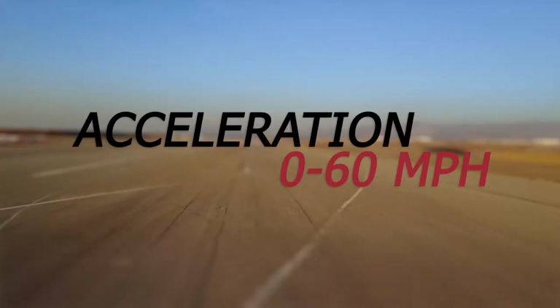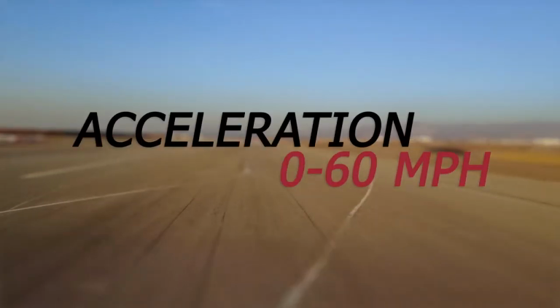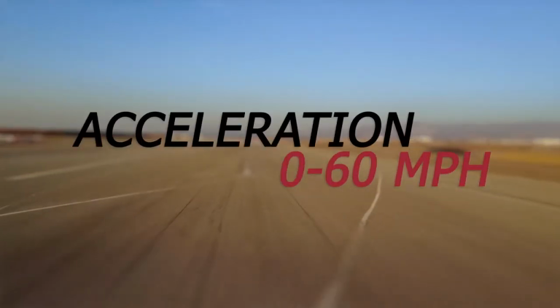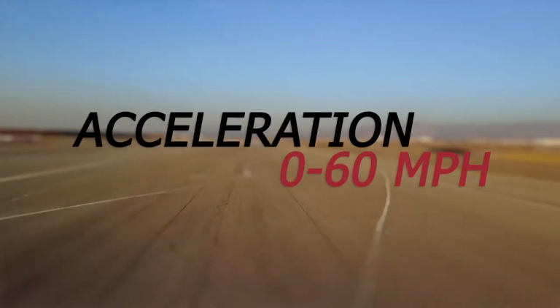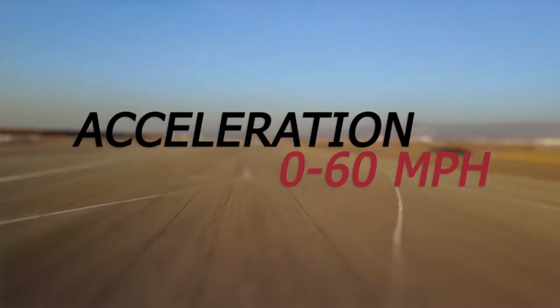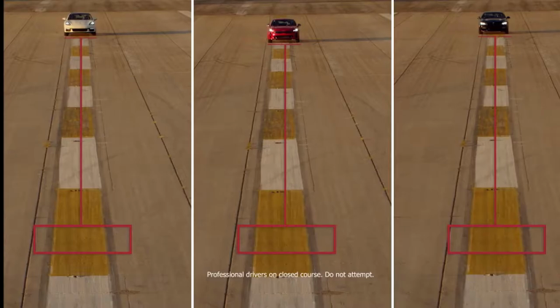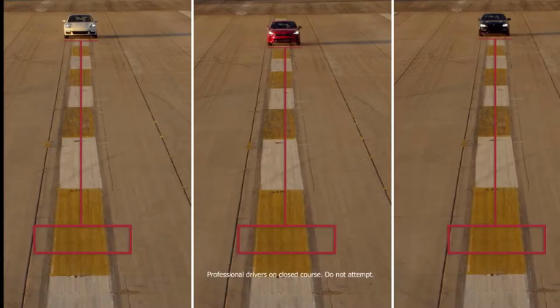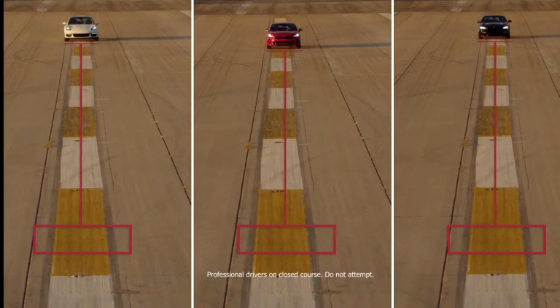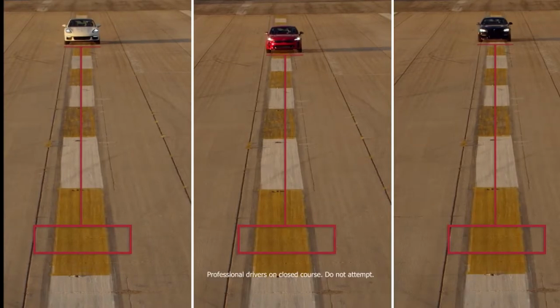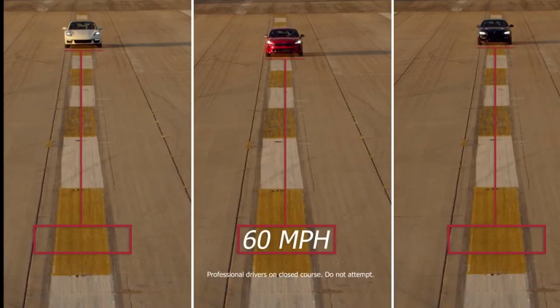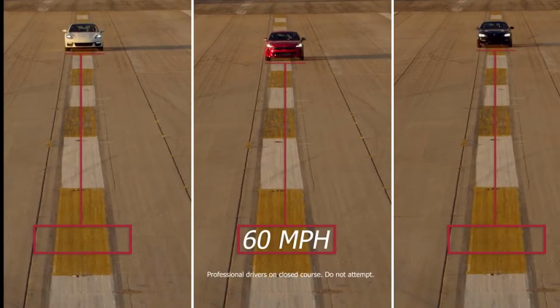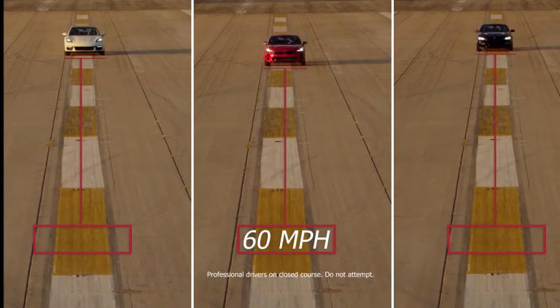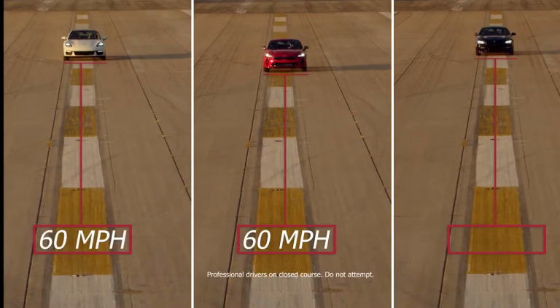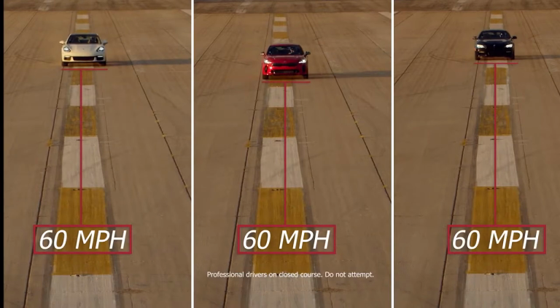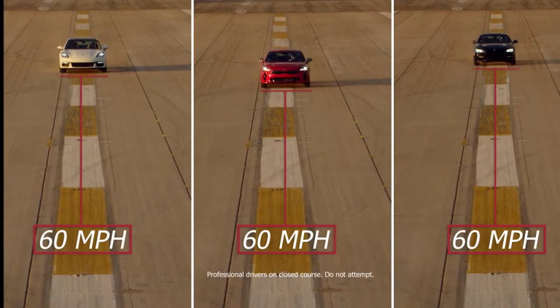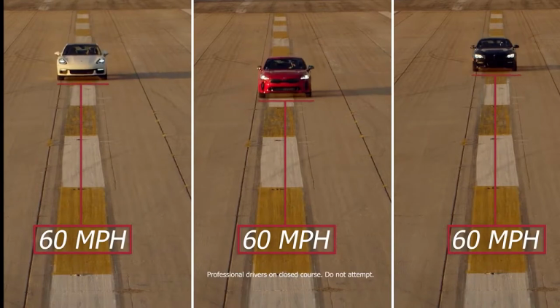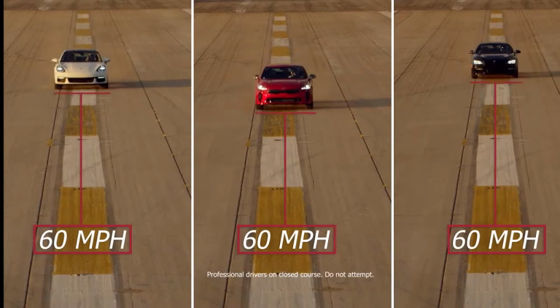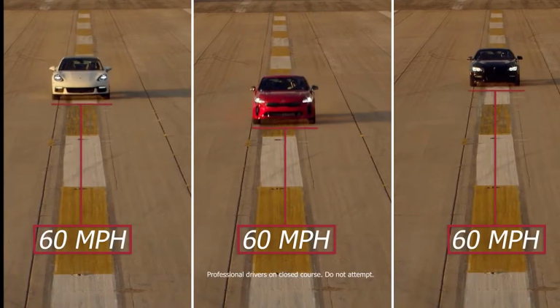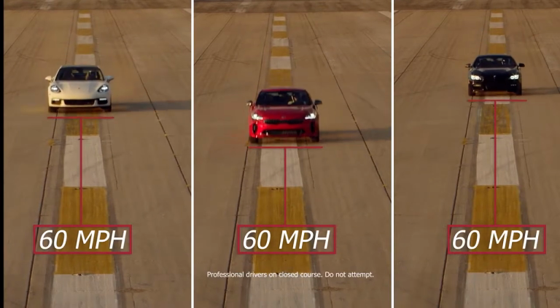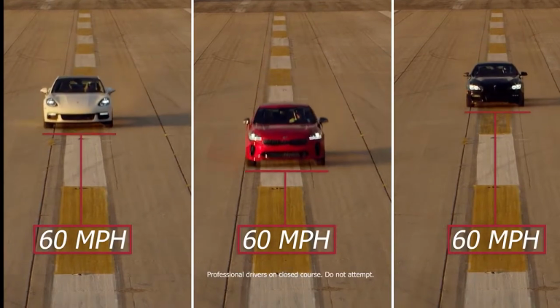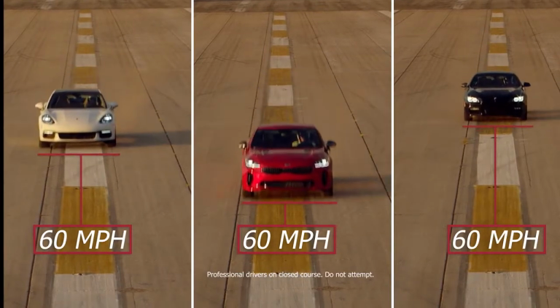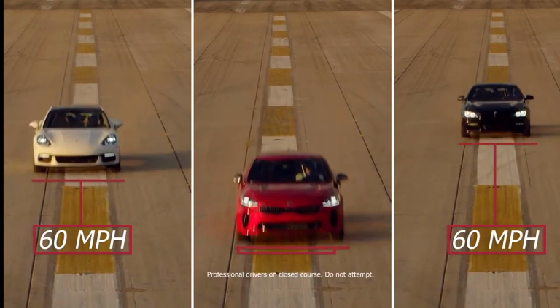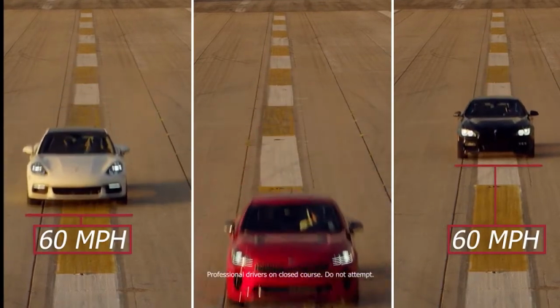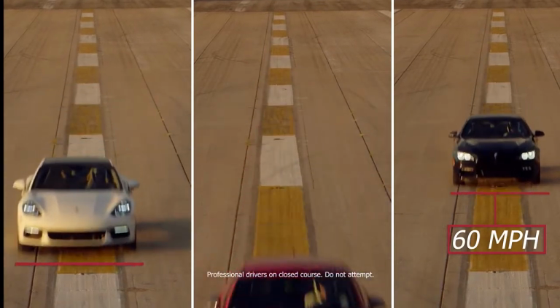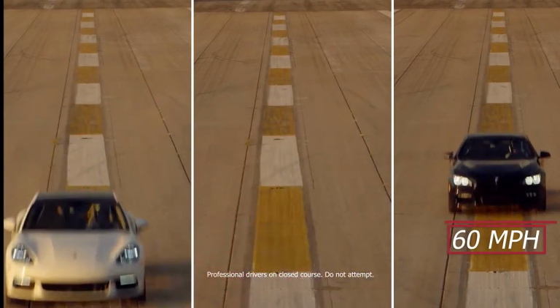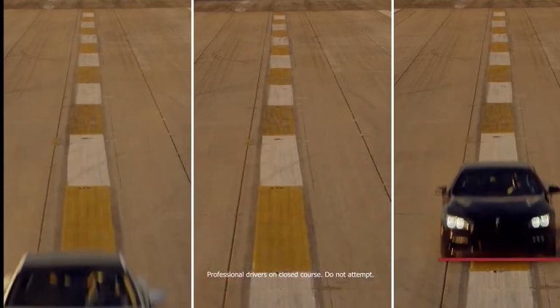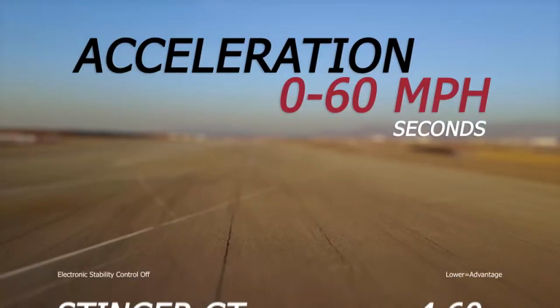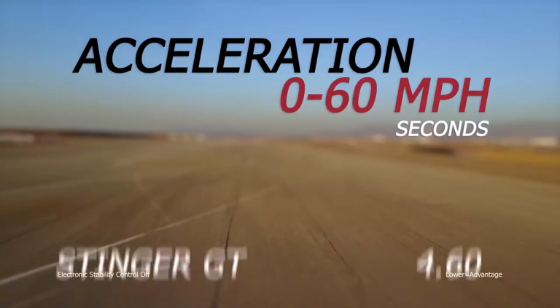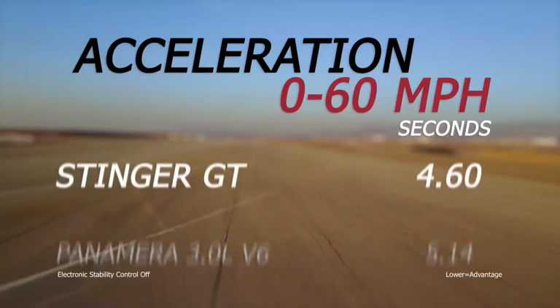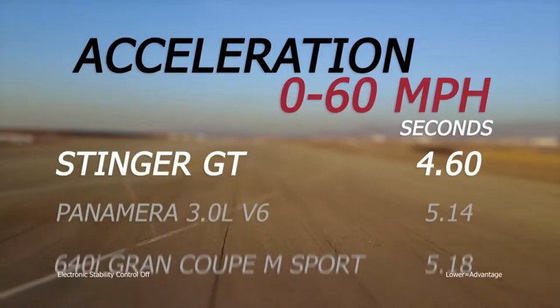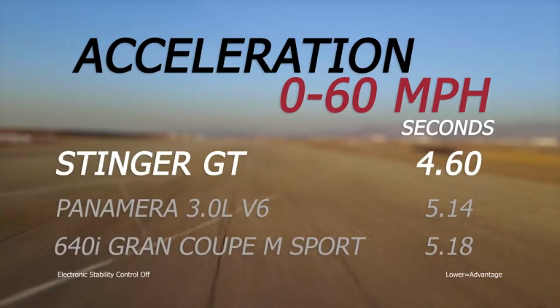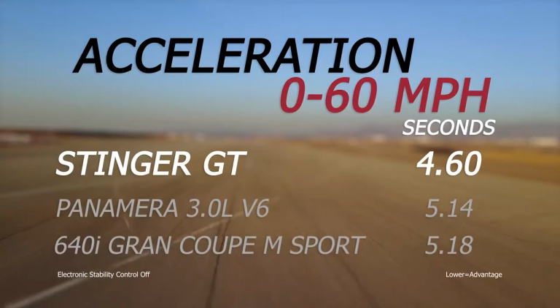This test was a clear win for the Stinger. Its low and mid-range torque outmatched the Porsche and BMW.